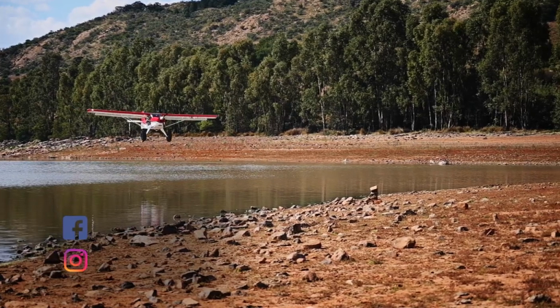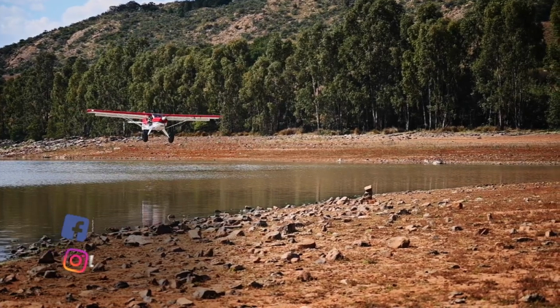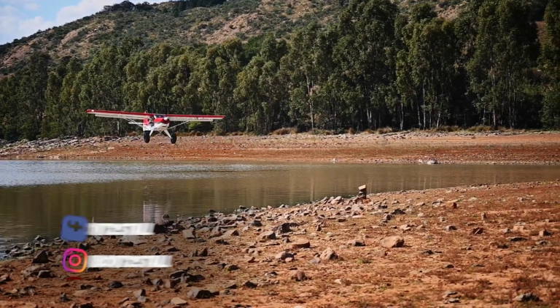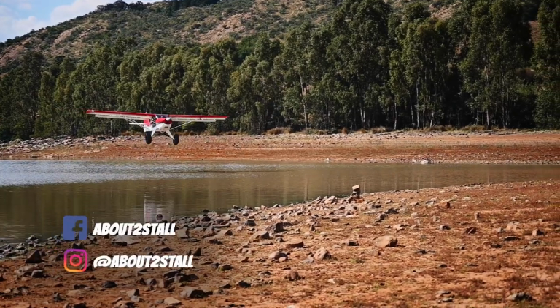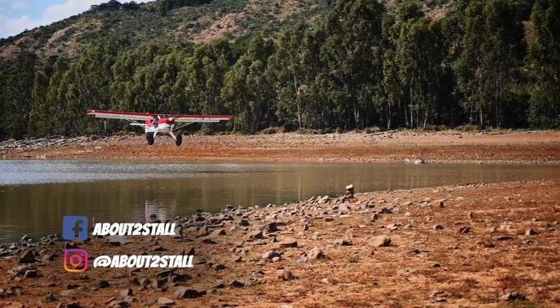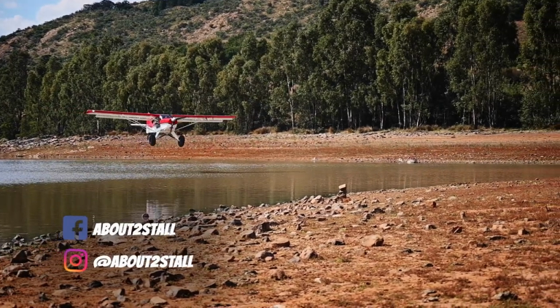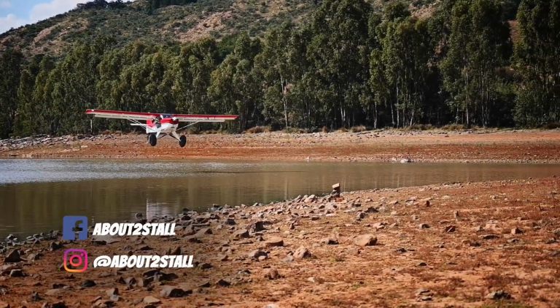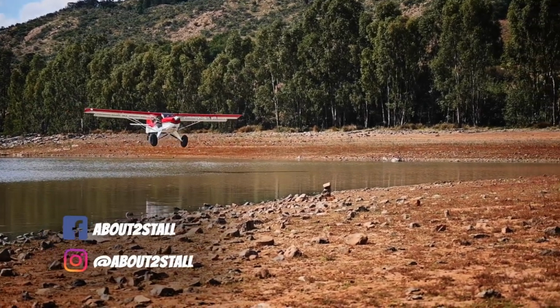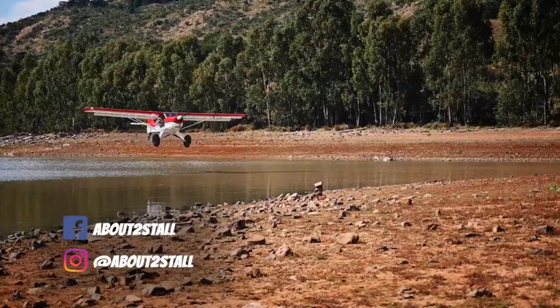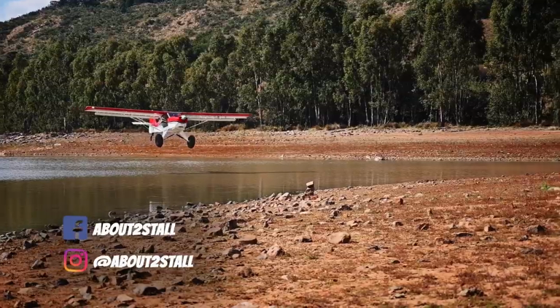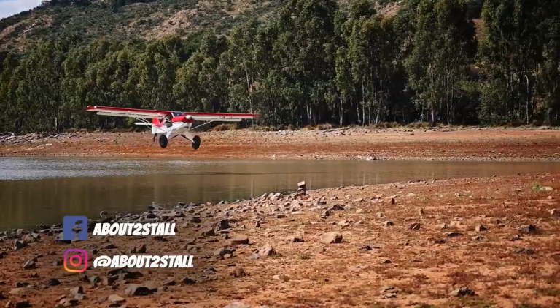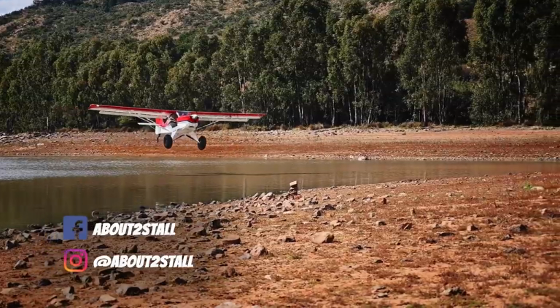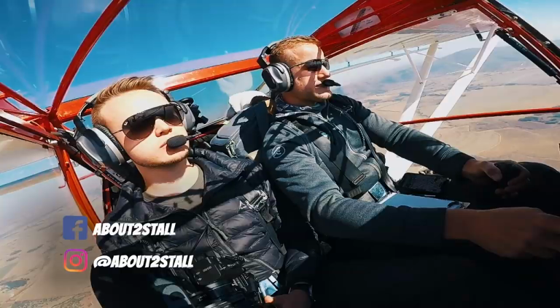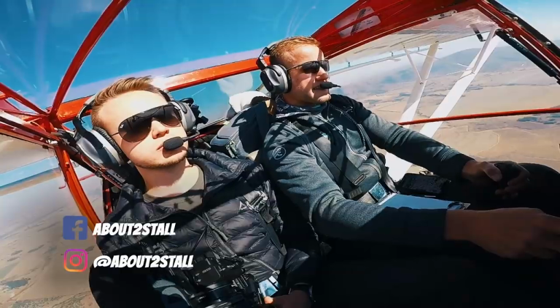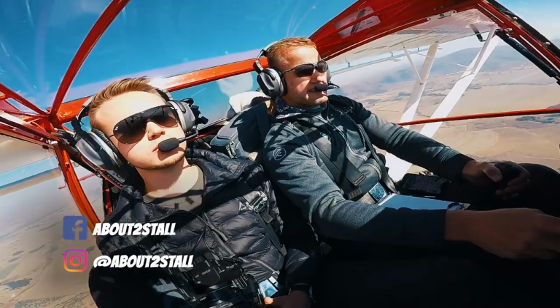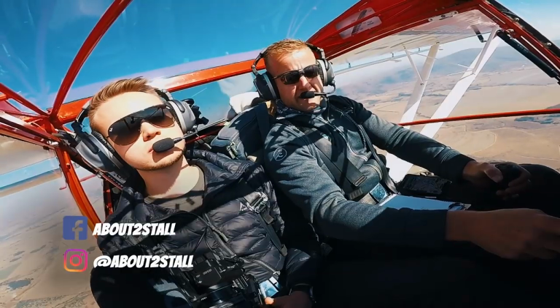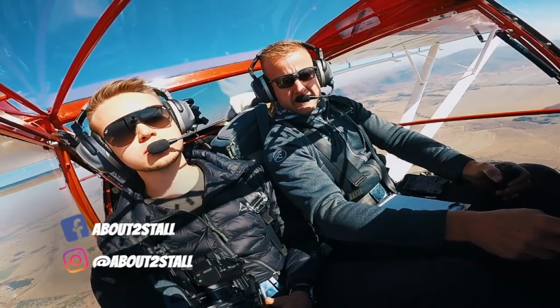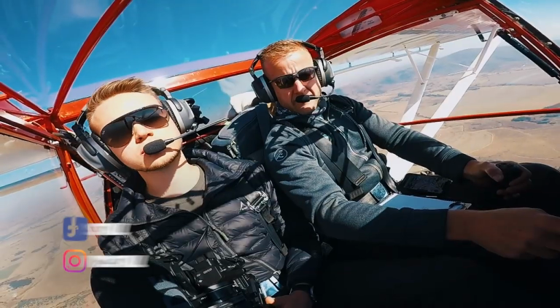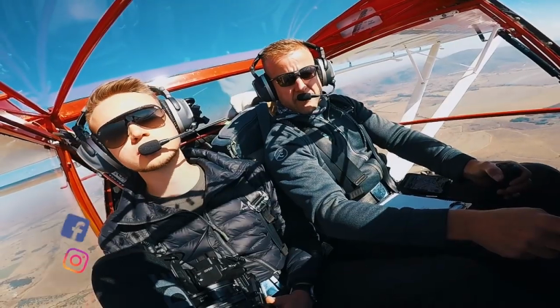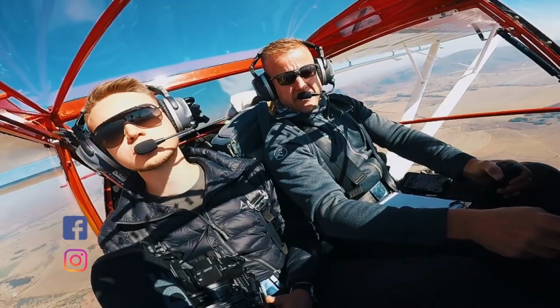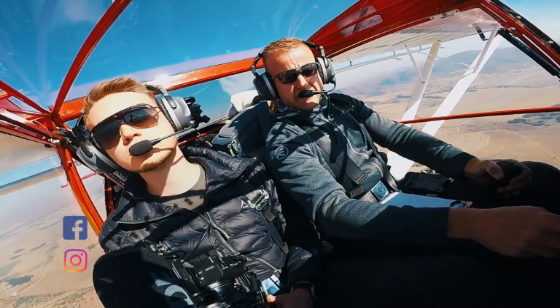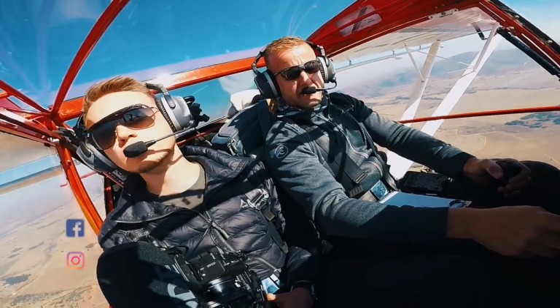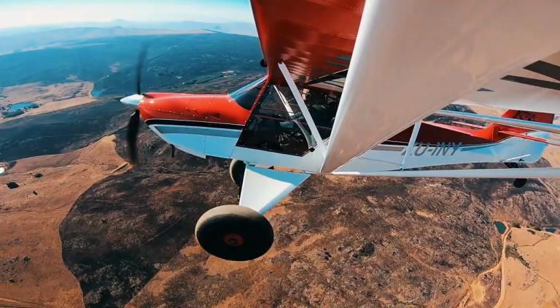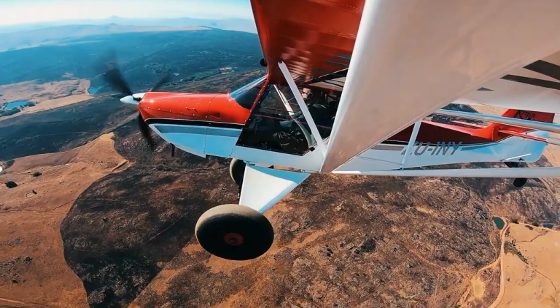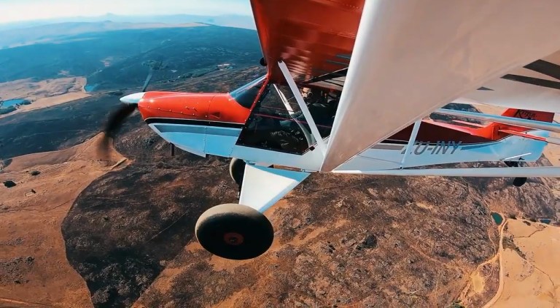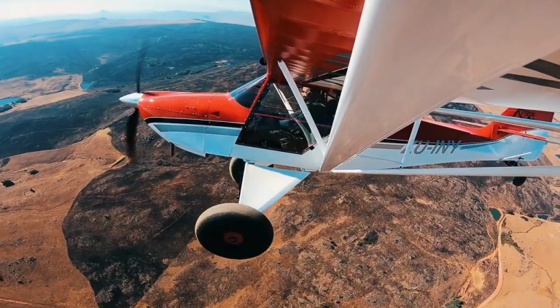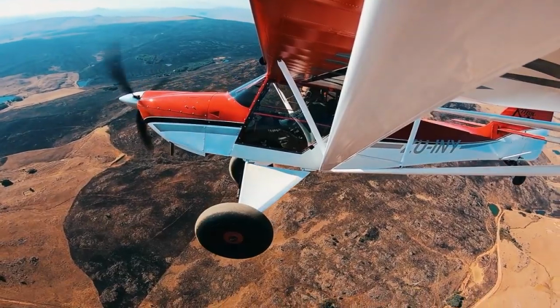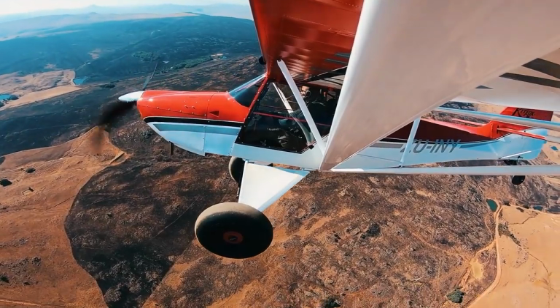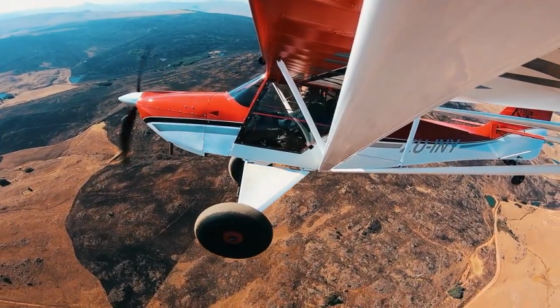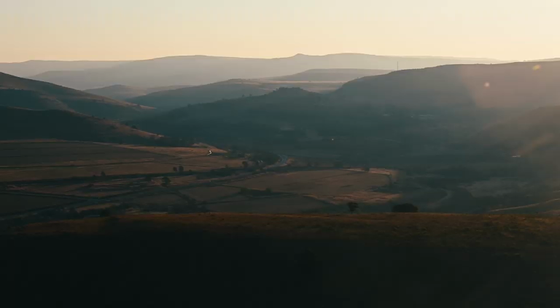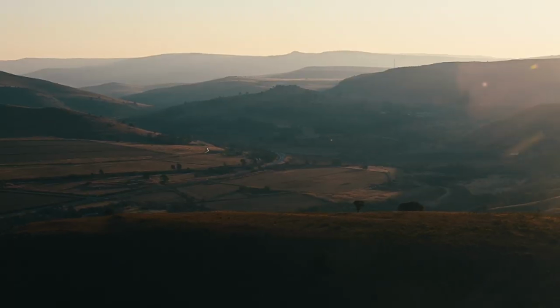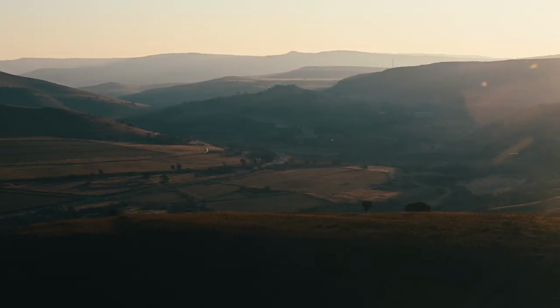We are about to stall and this is our adventures in and around South Africa.